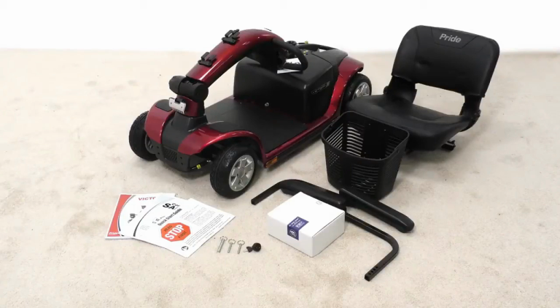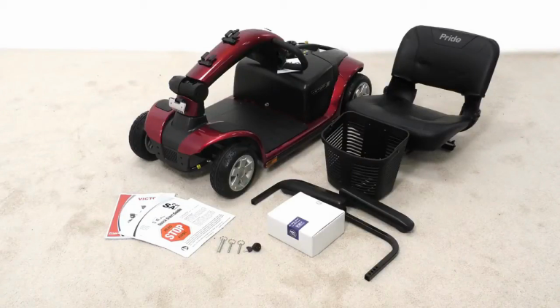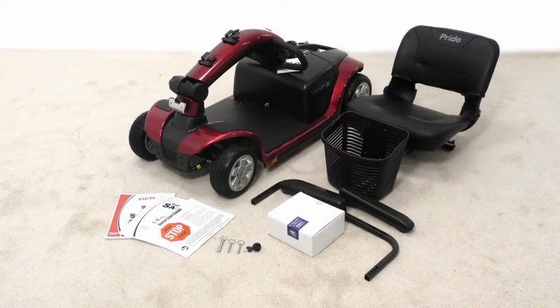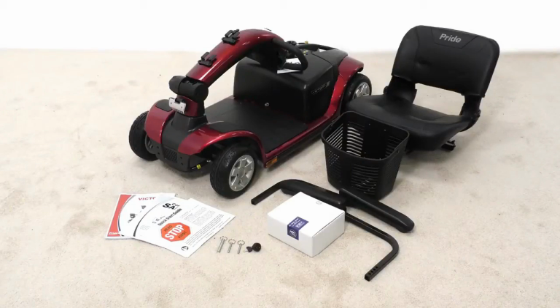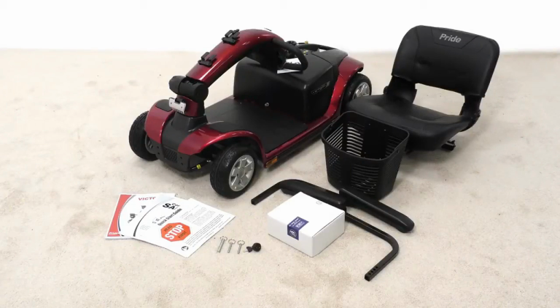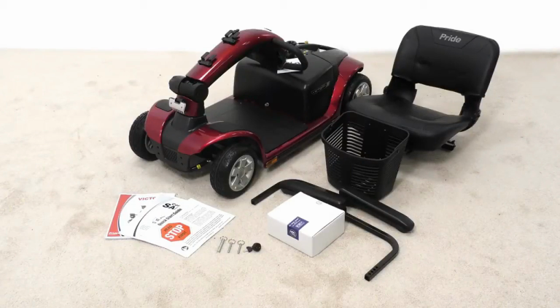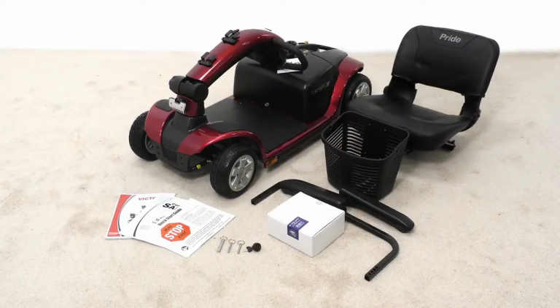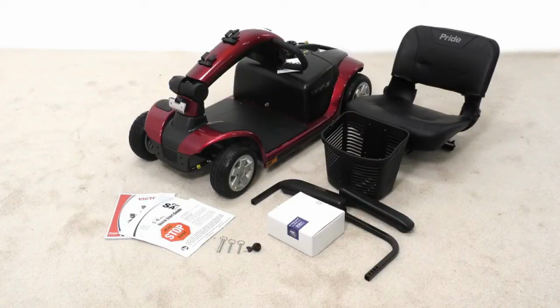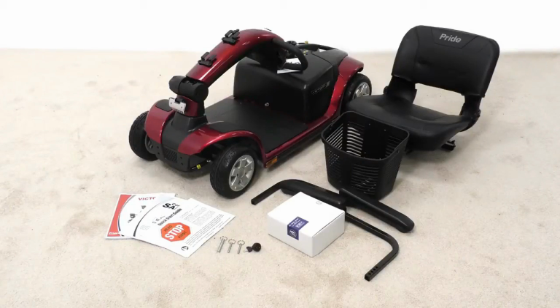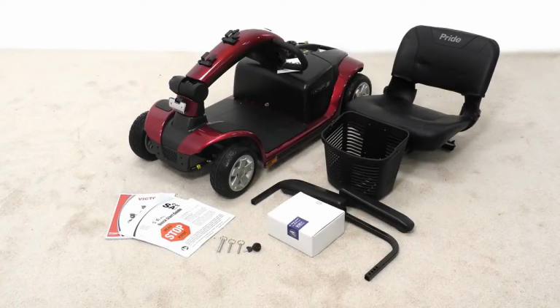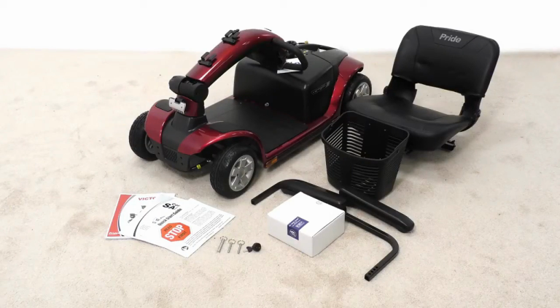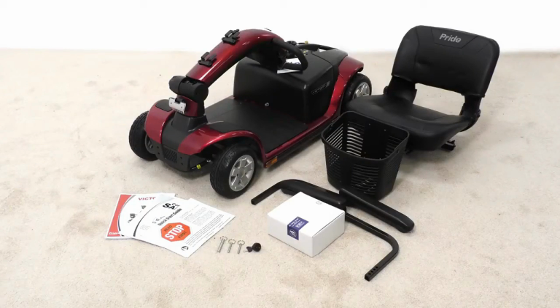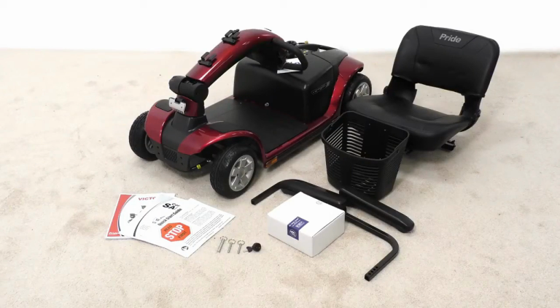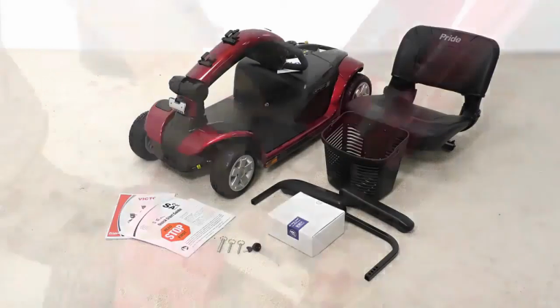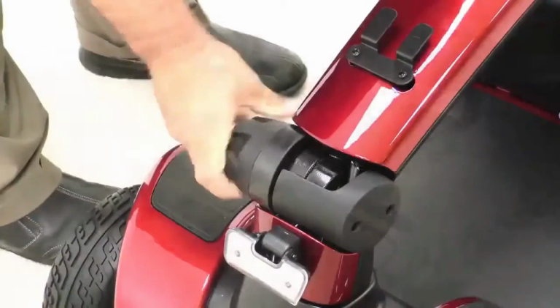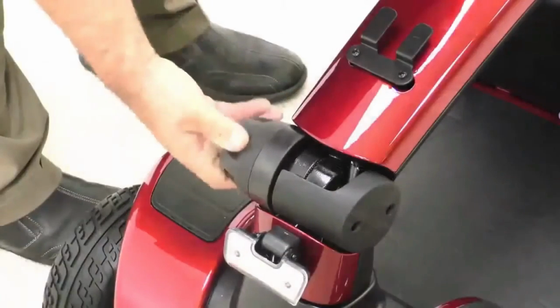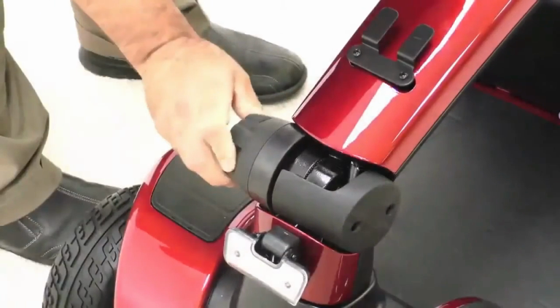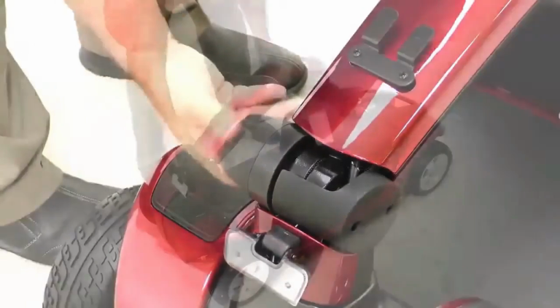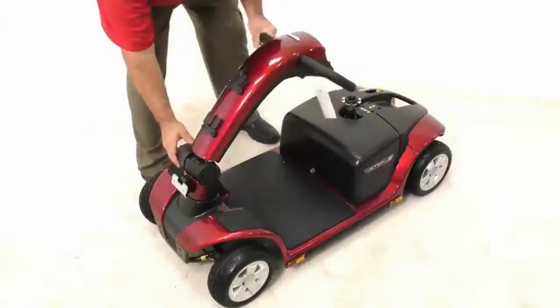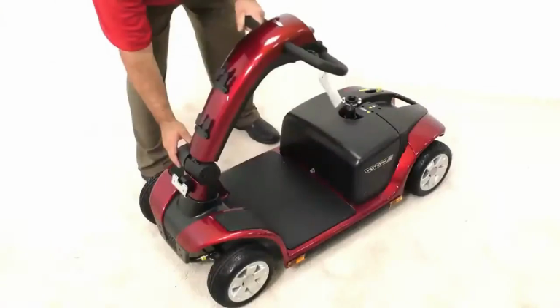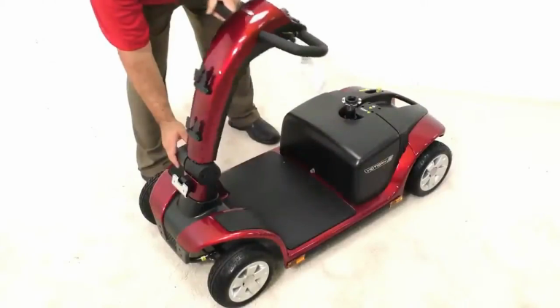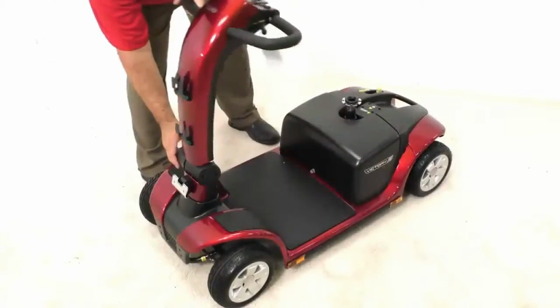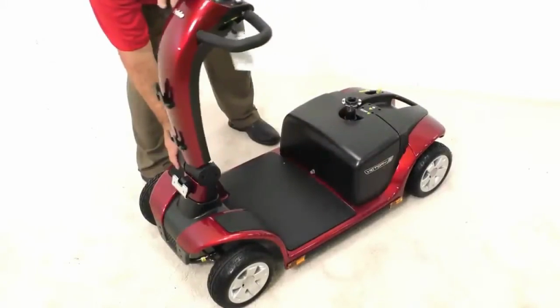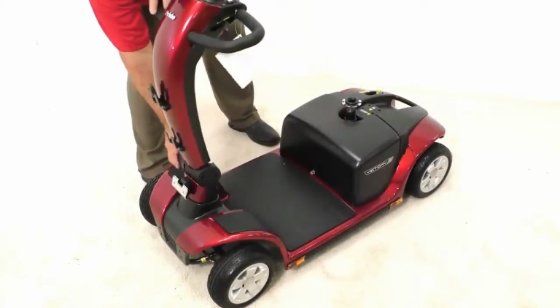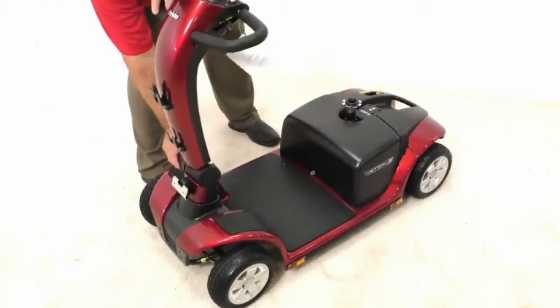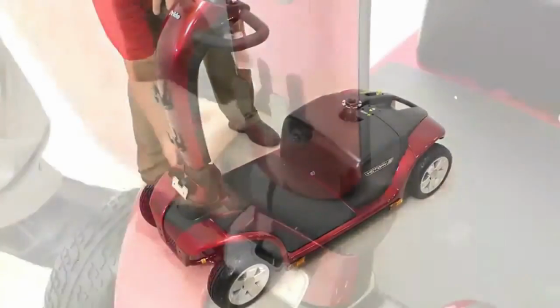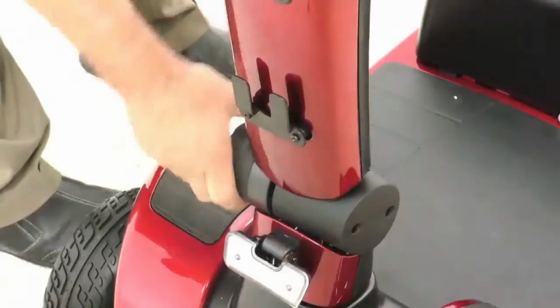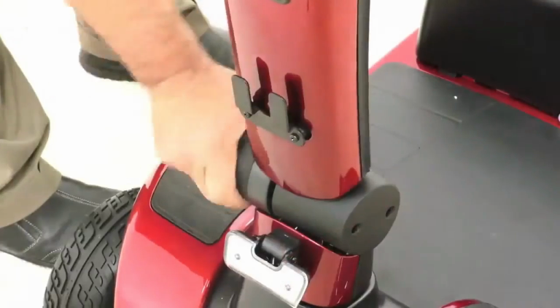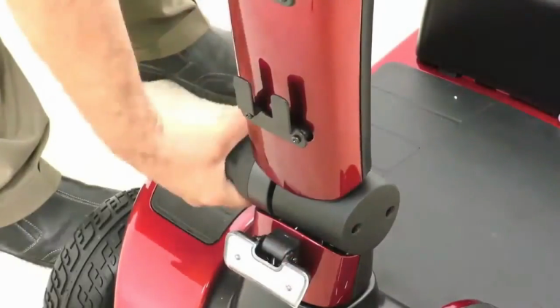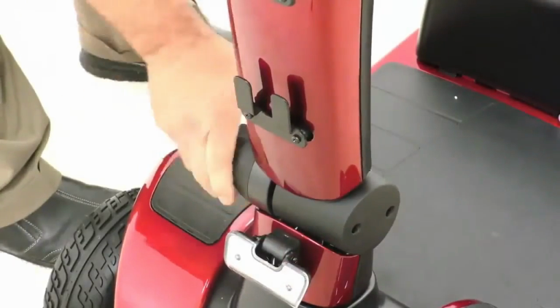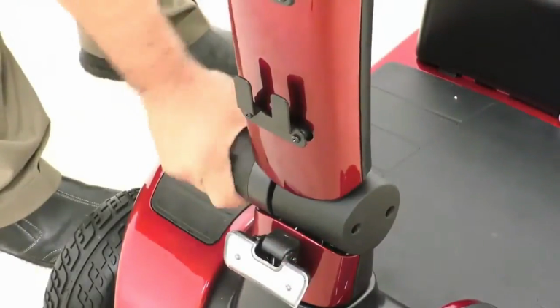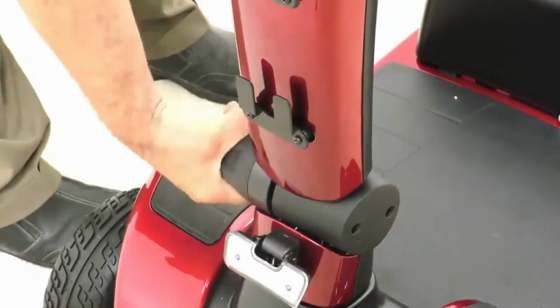No tools are required for assembly. Adjust the tiller to the upright position by loosening the adjustment knob.